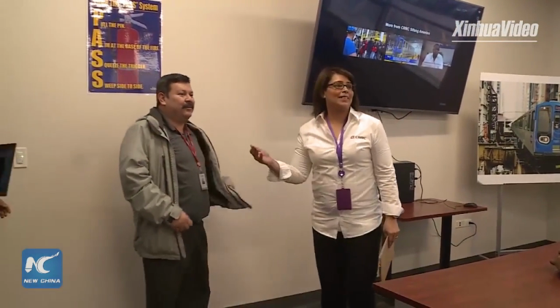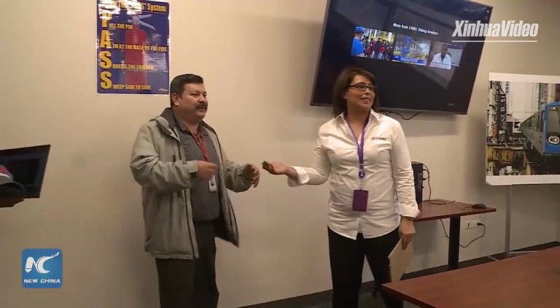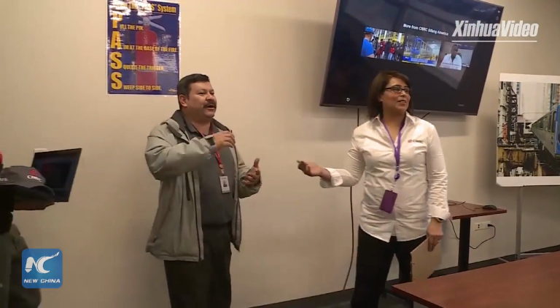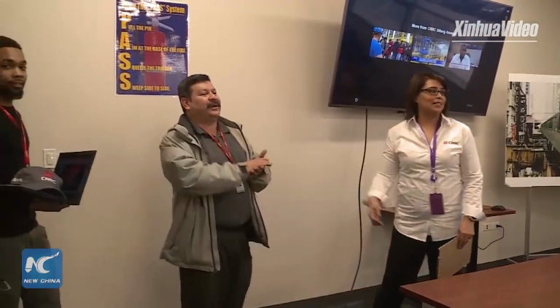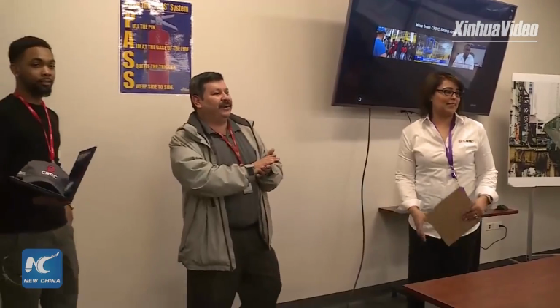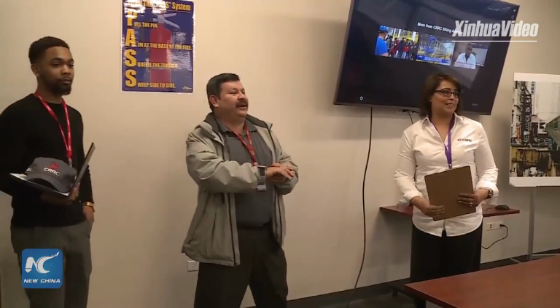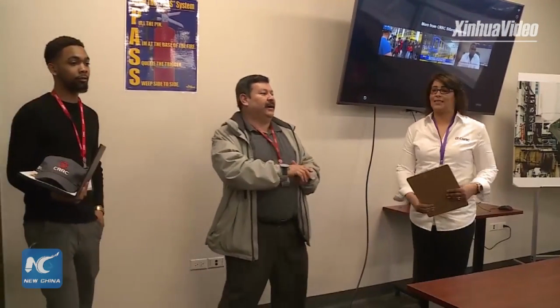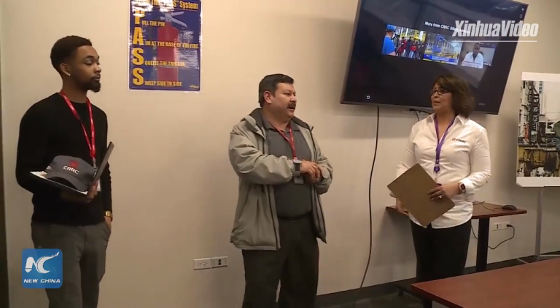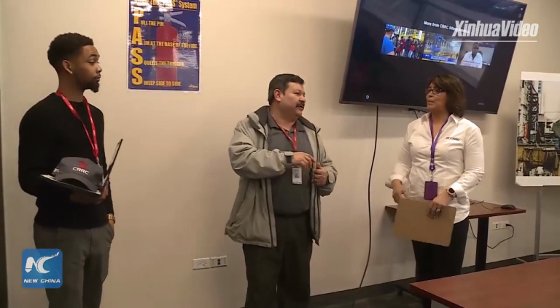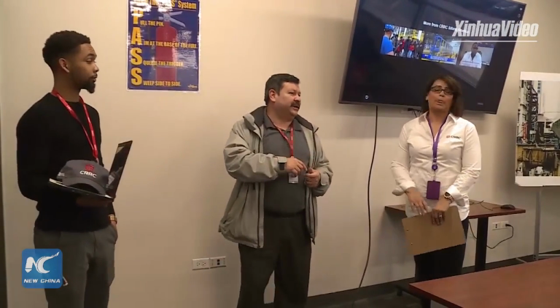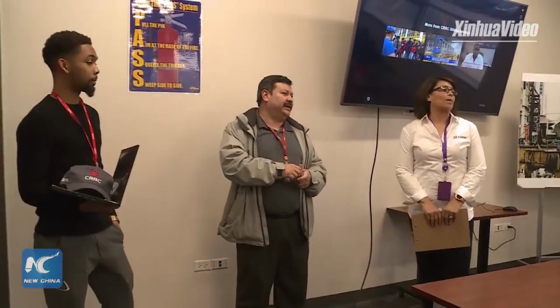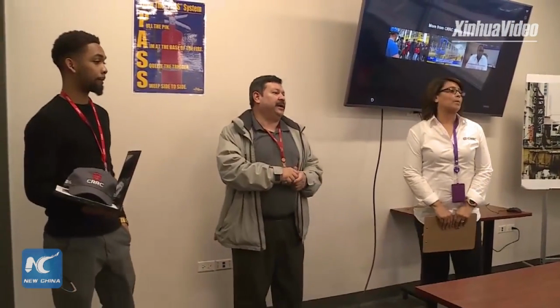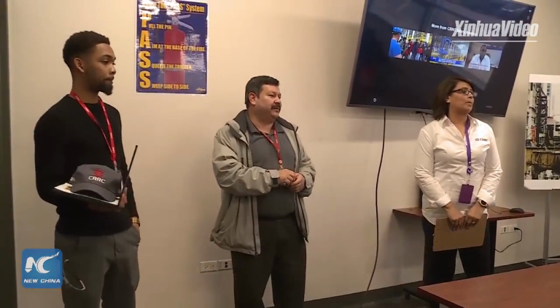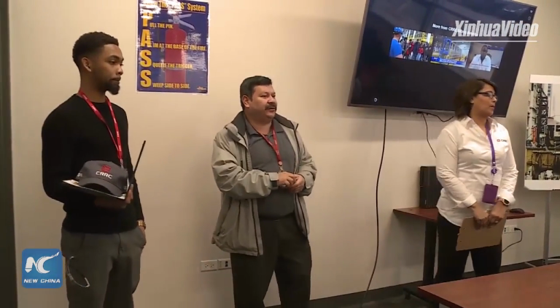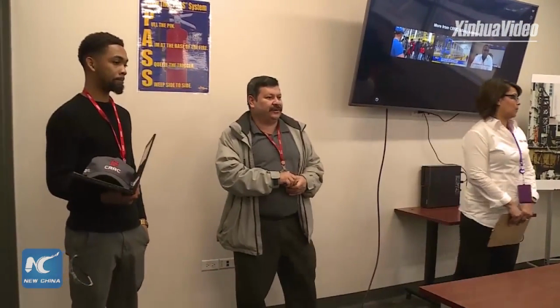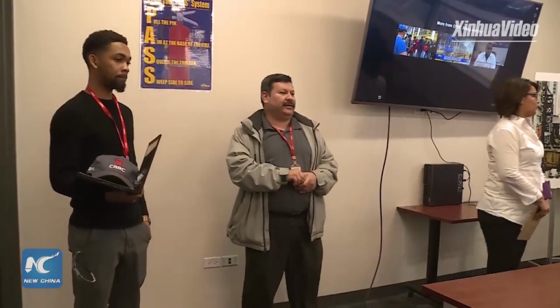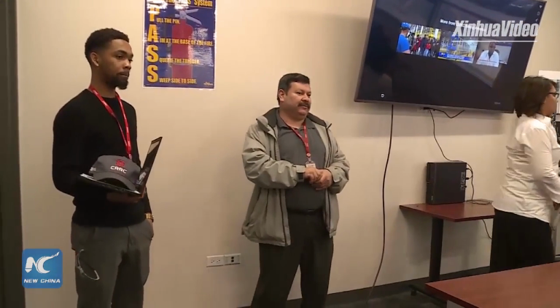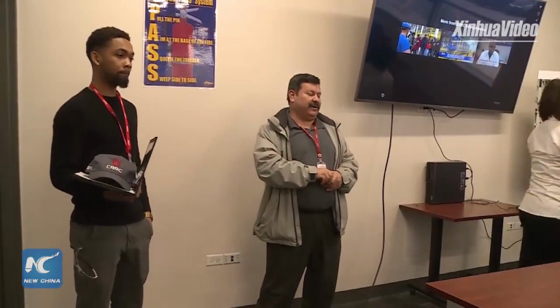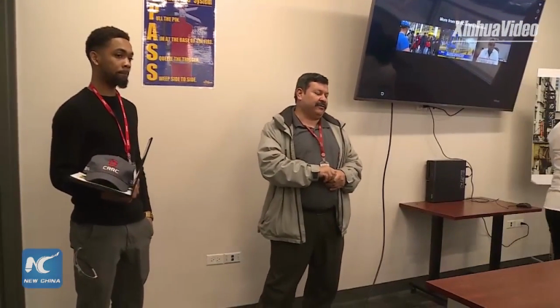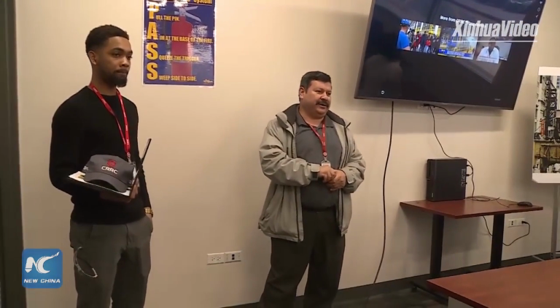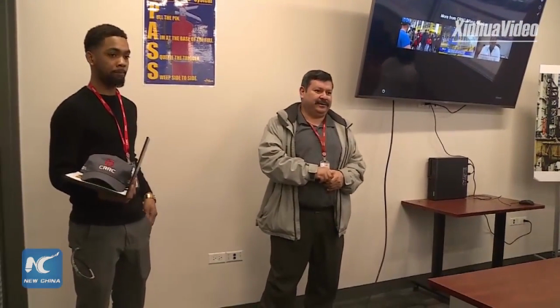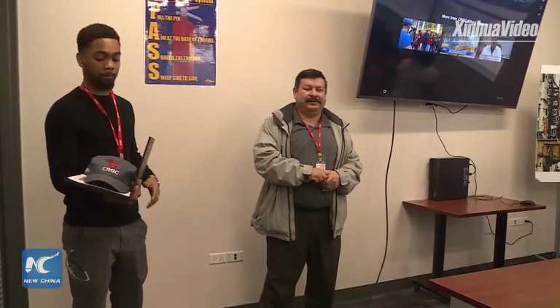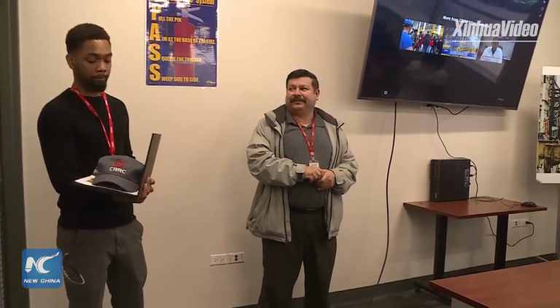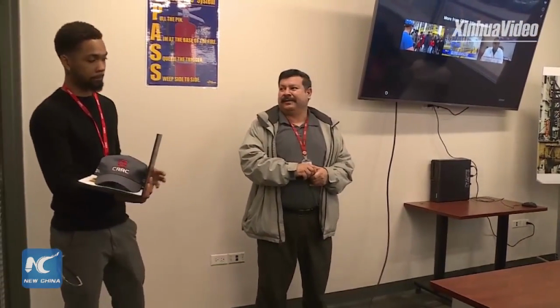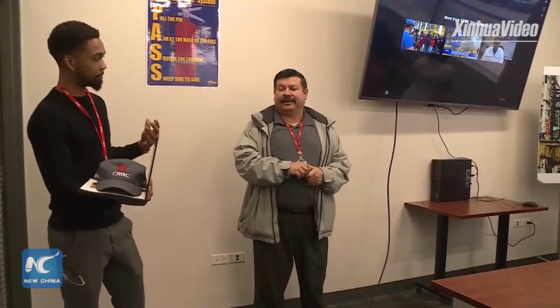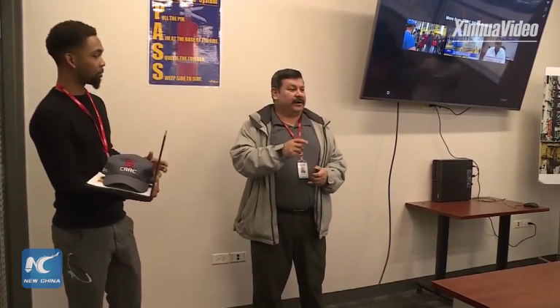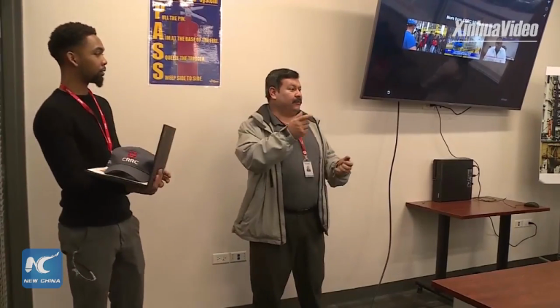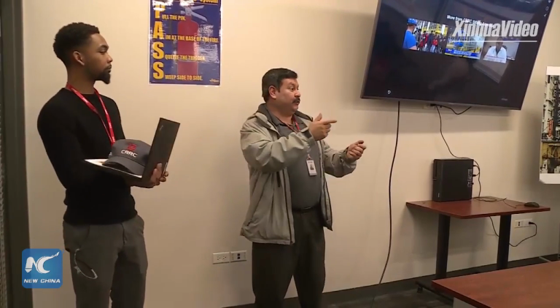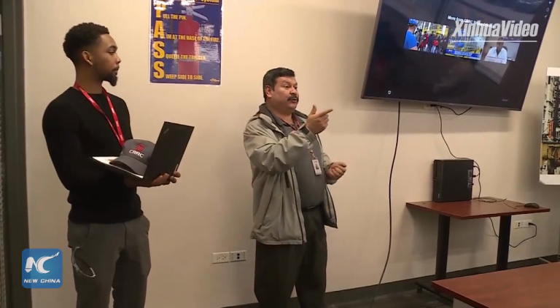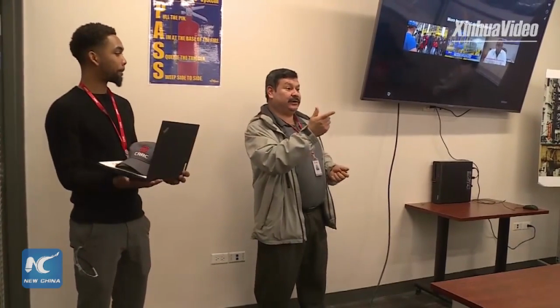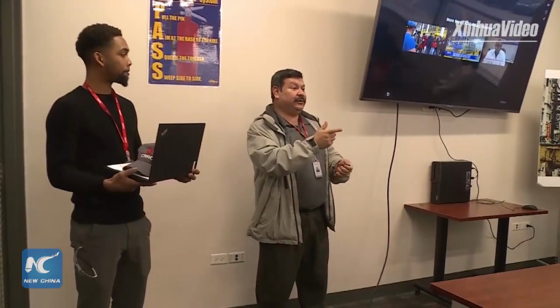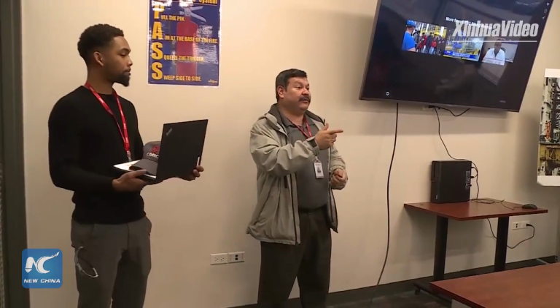How you doing? My name is Carlos Lavila. I am the Facilities and Maintenance Manager of CRRC. What question do you have?